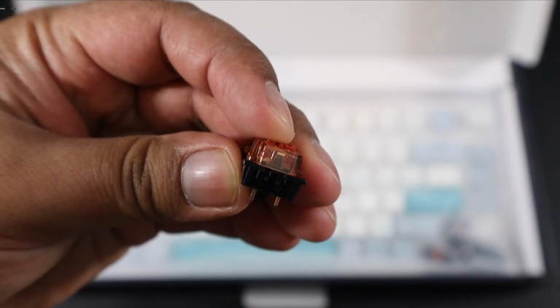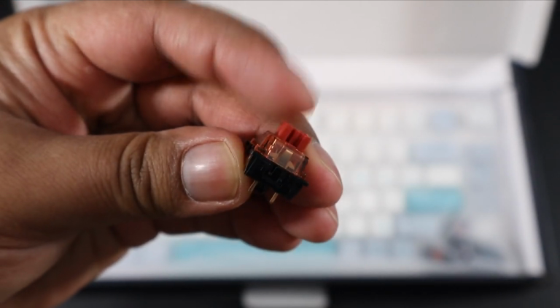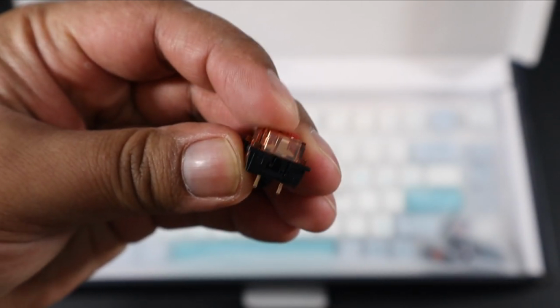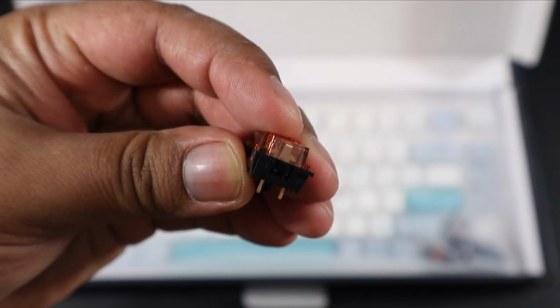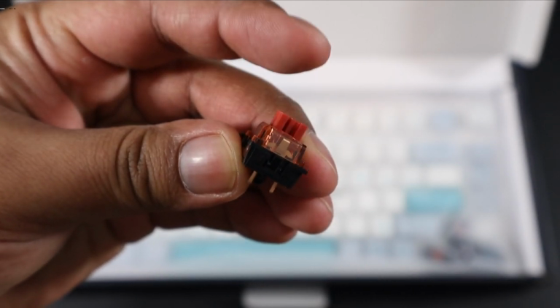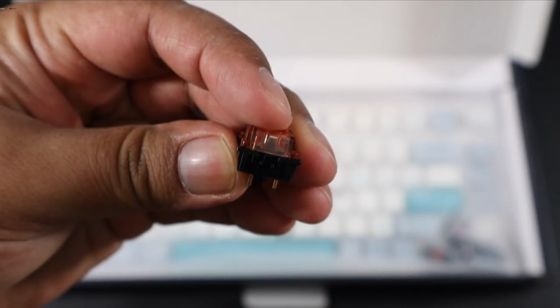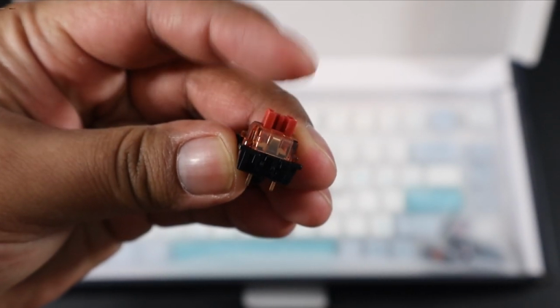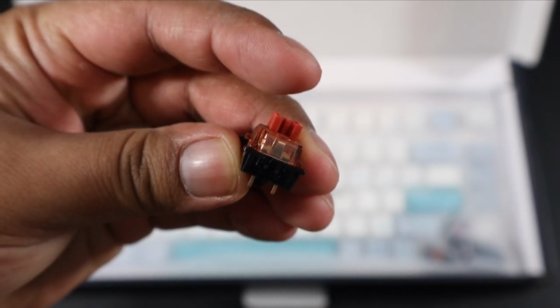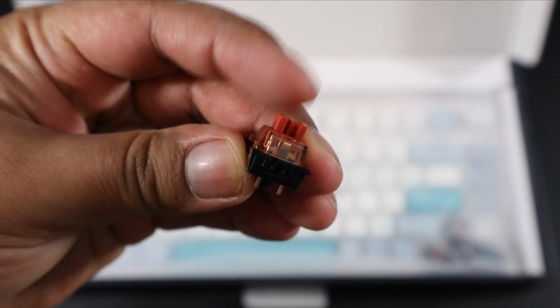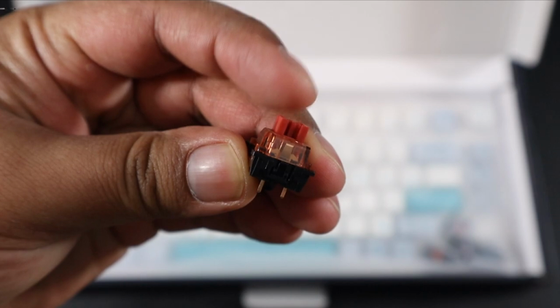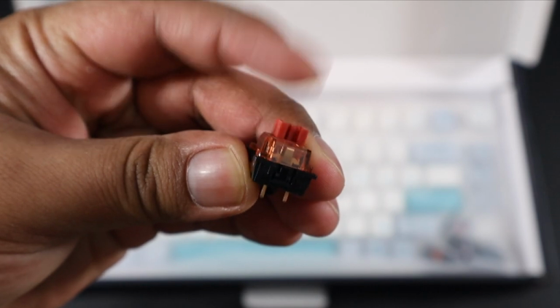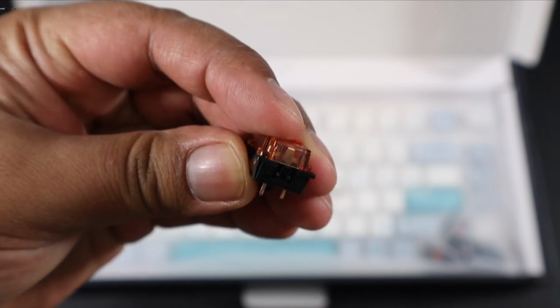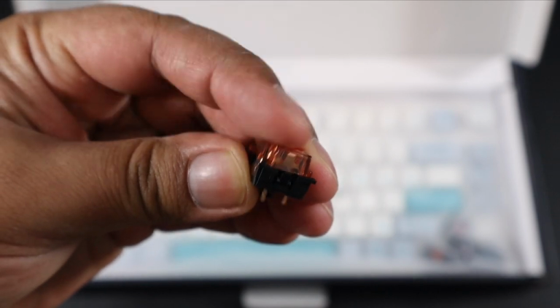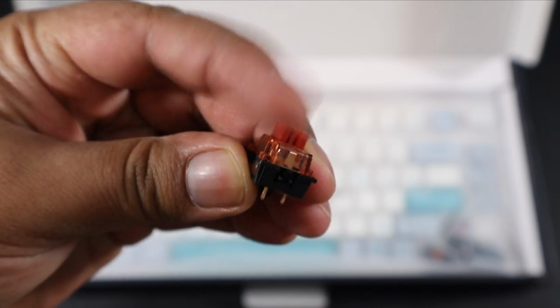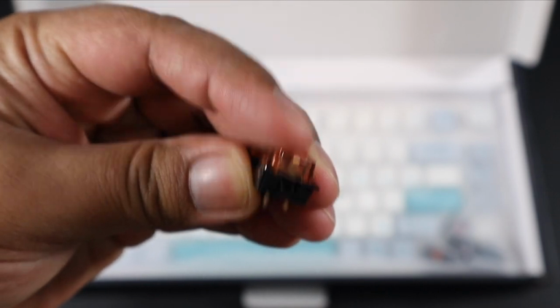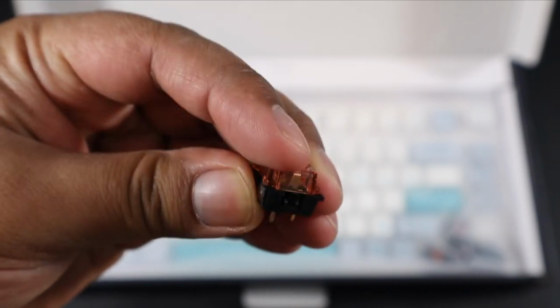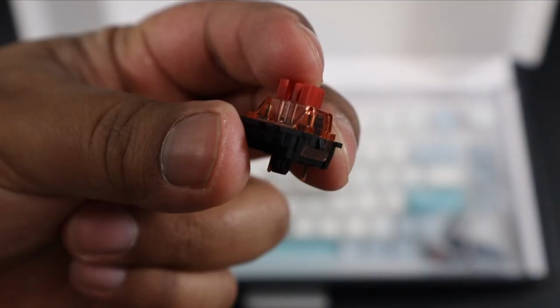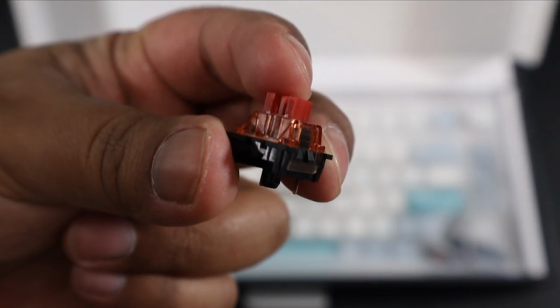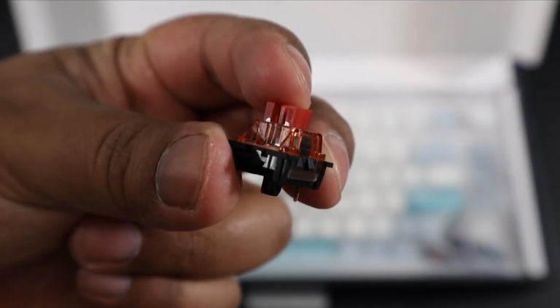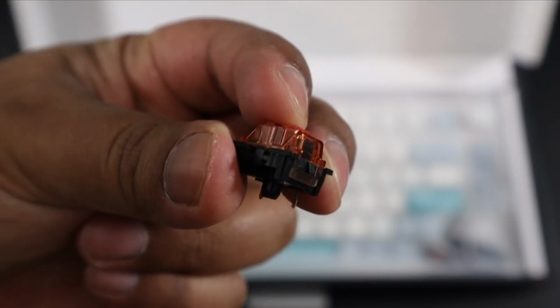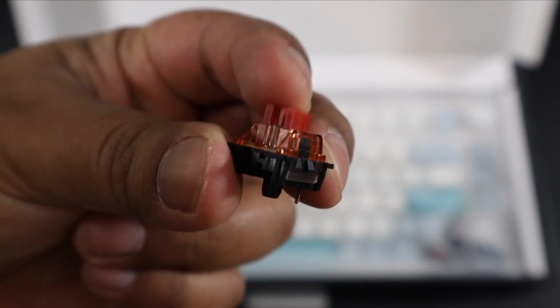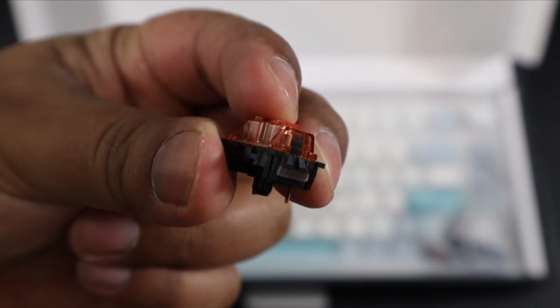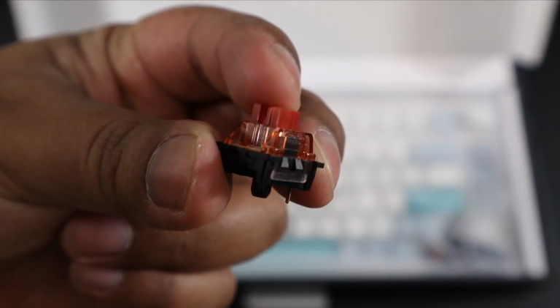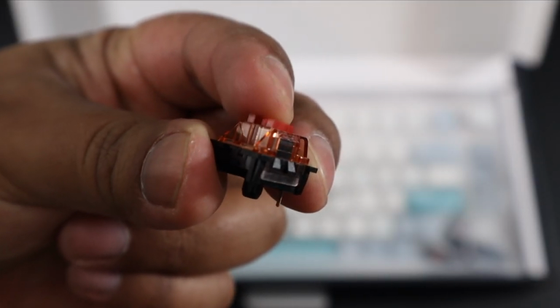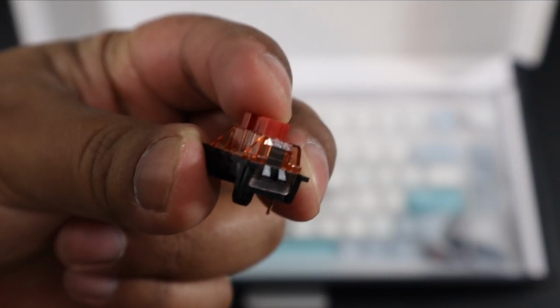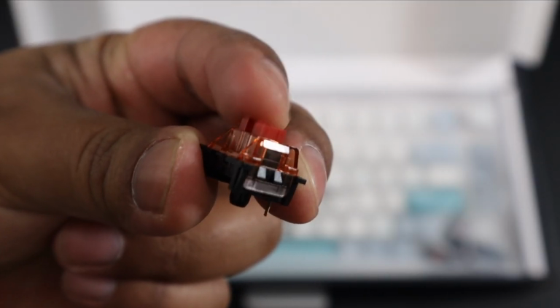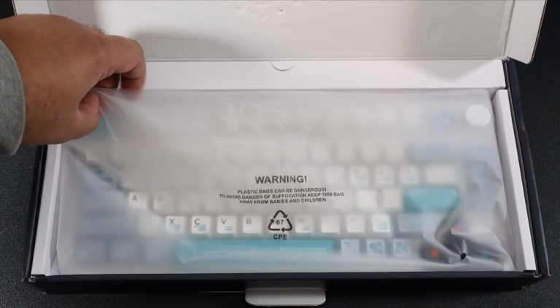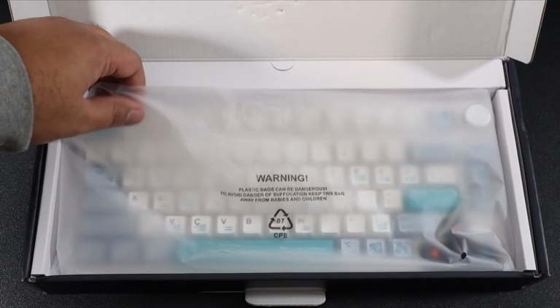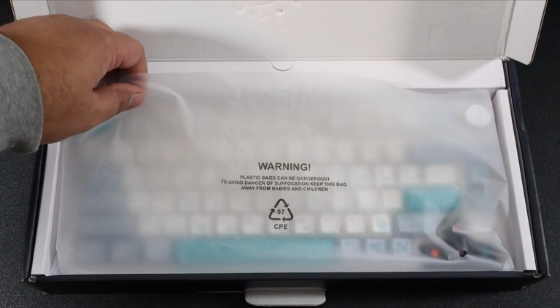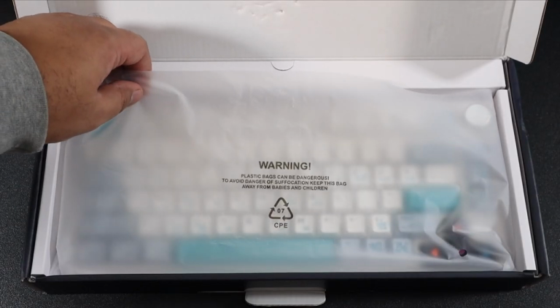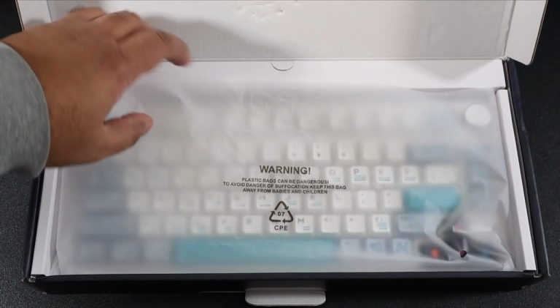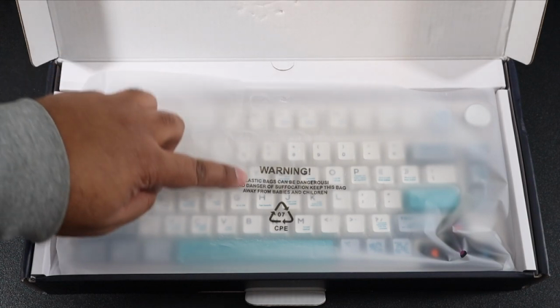We also get this switch included. Now this does have more of a clicky and tactile feedback. This will be demonstrated slightly later on in the video, so stay tuned.